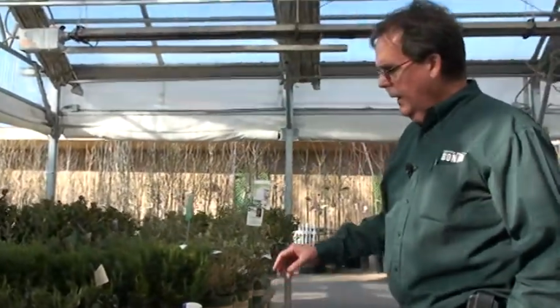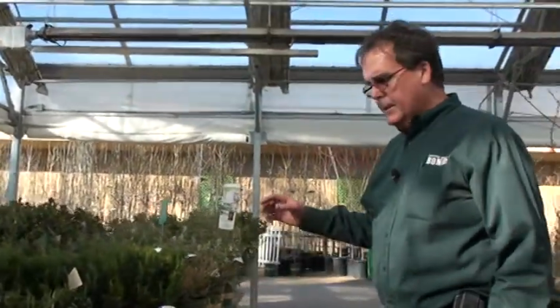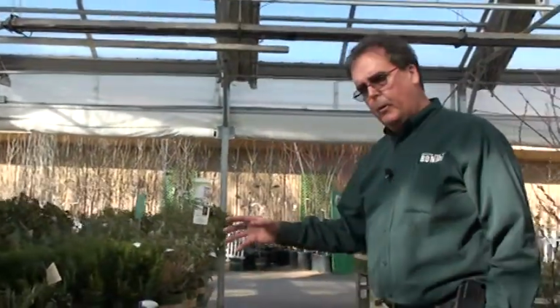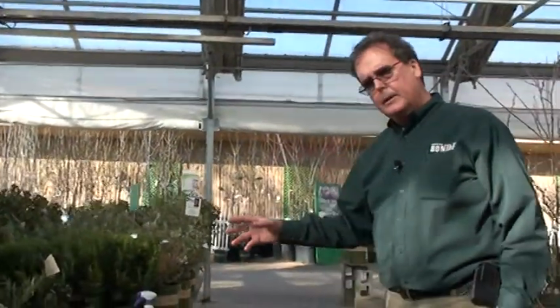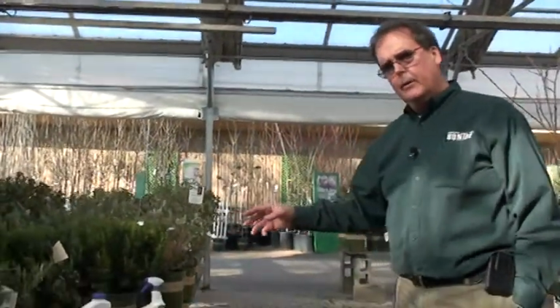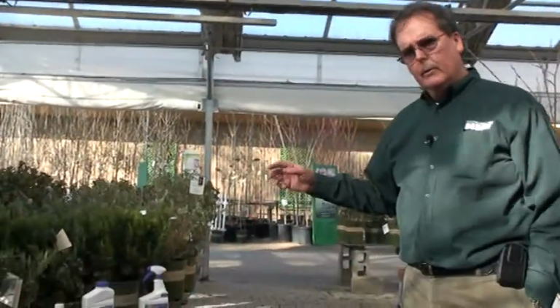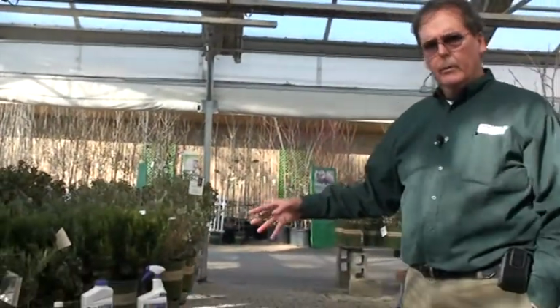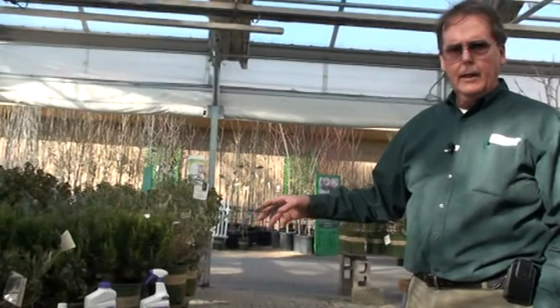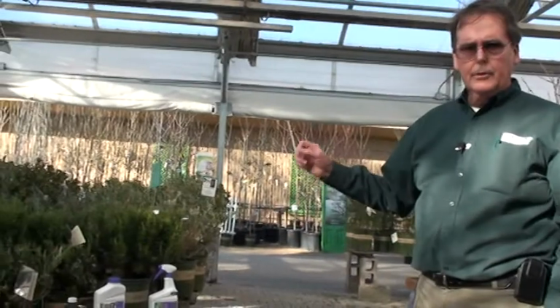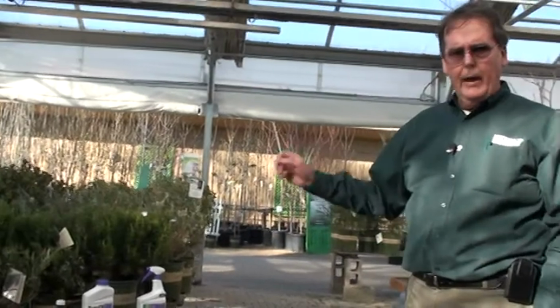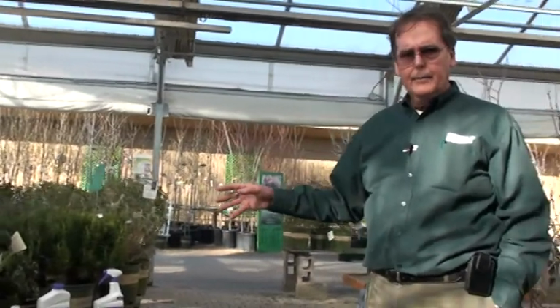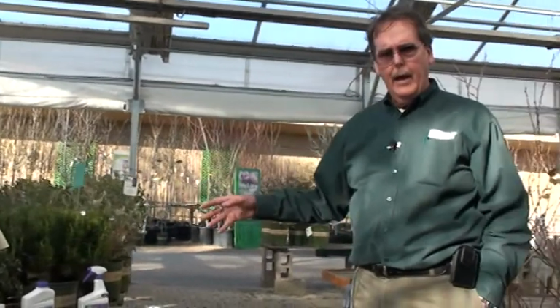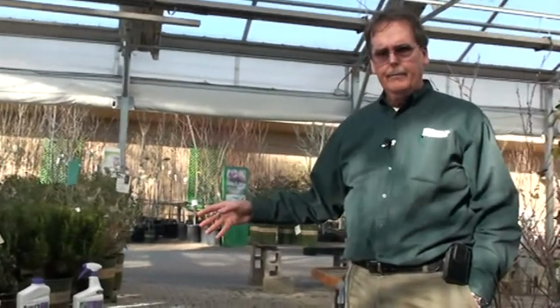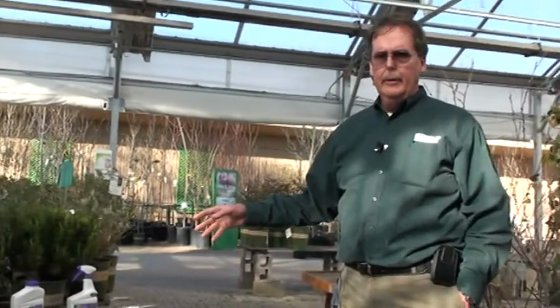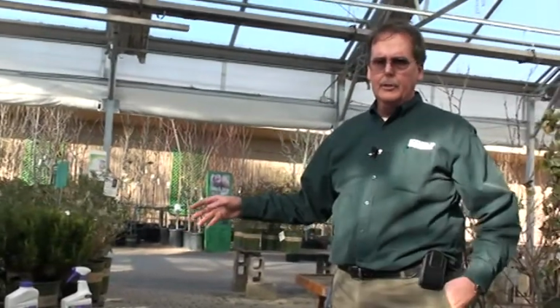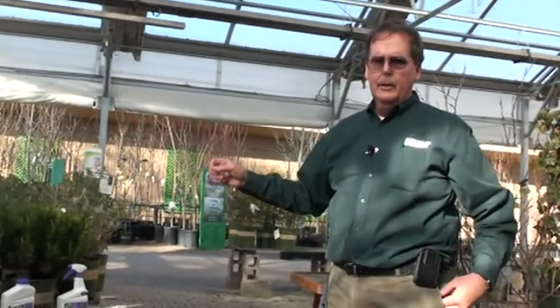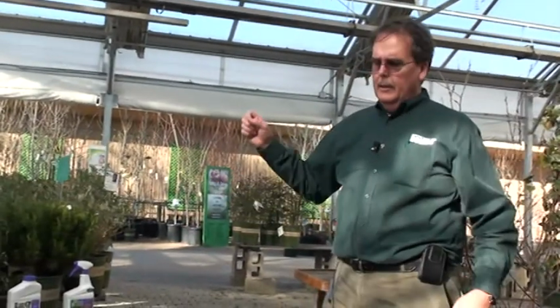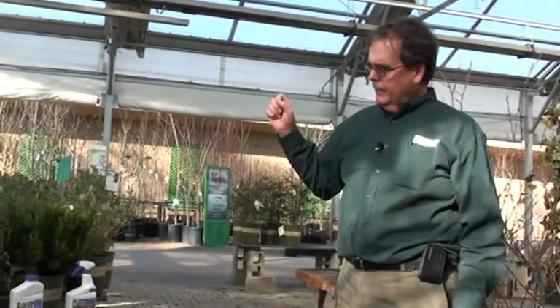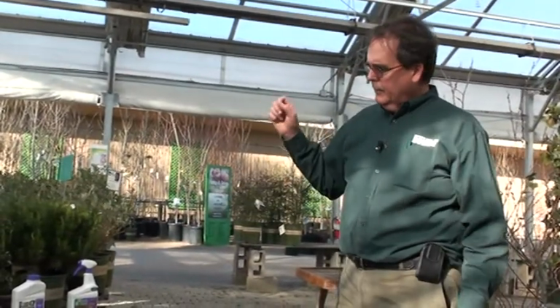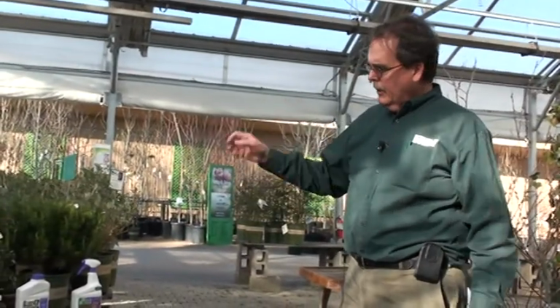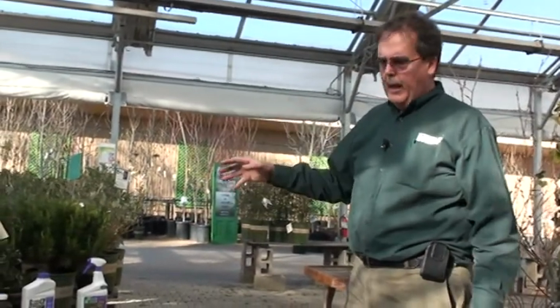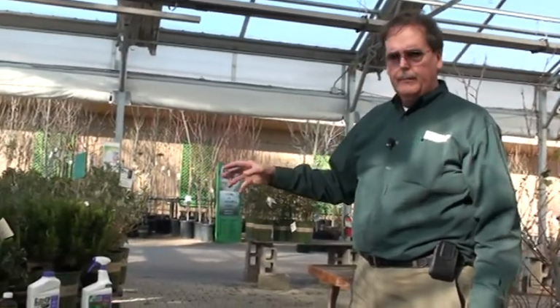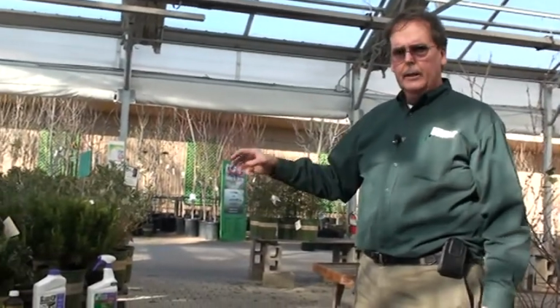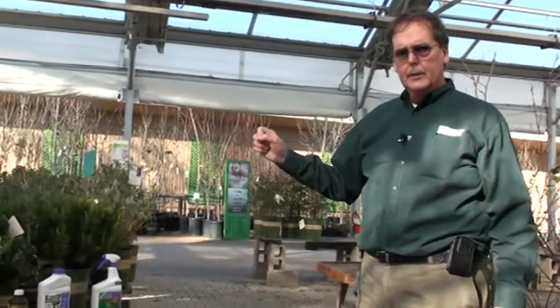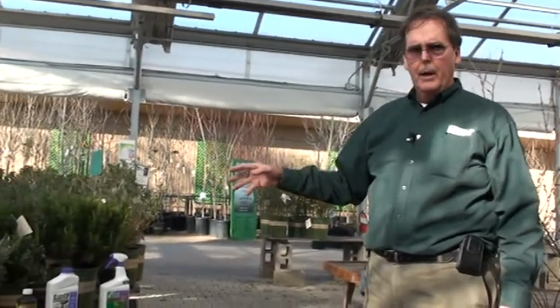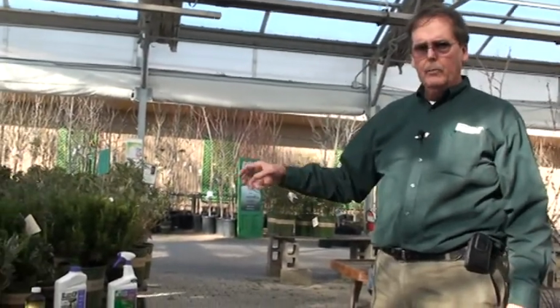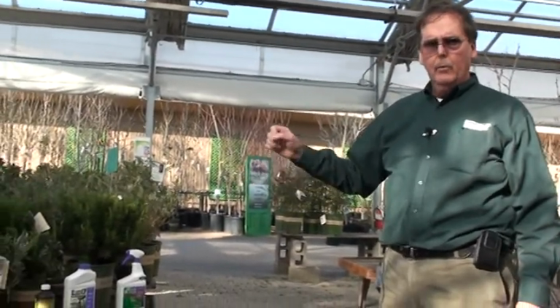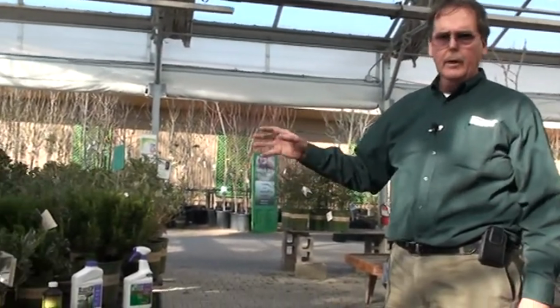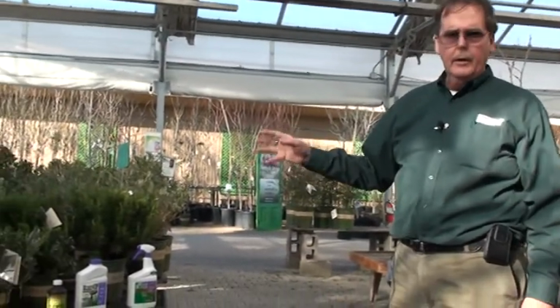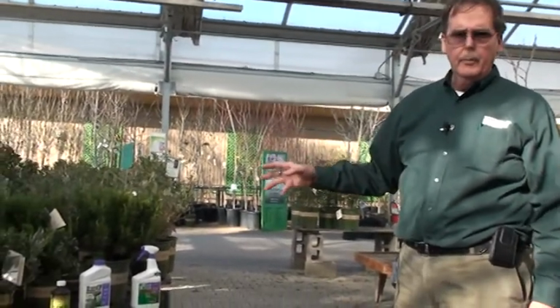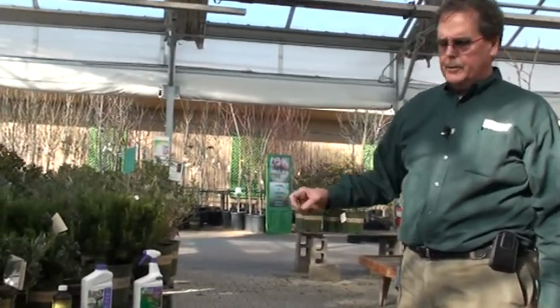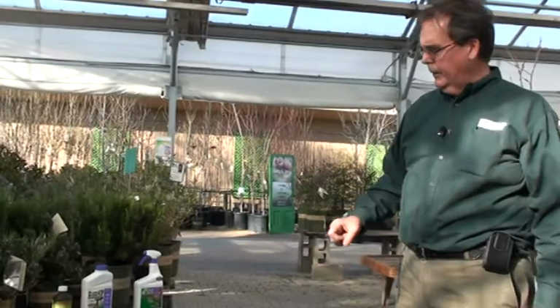It's important to note that with weed killers you have to have foliage. If you don't have foliage, the product won't work on open soil.